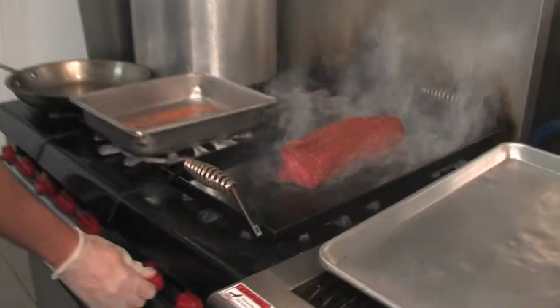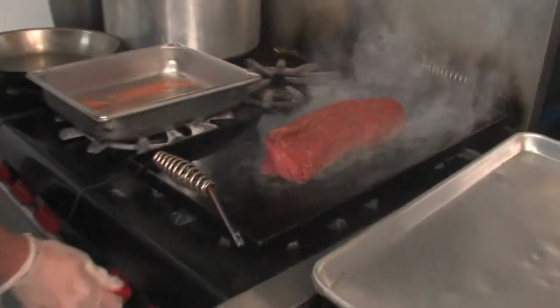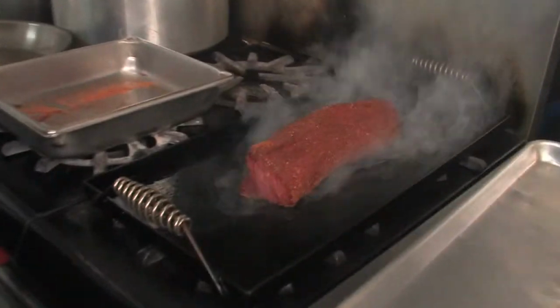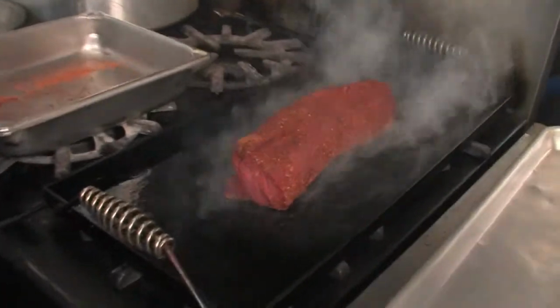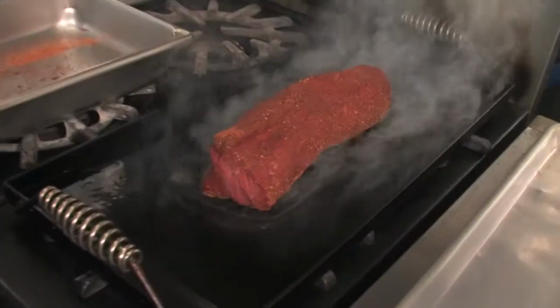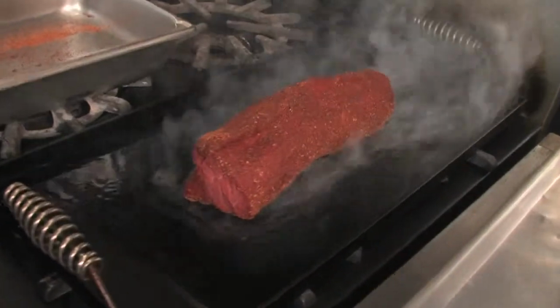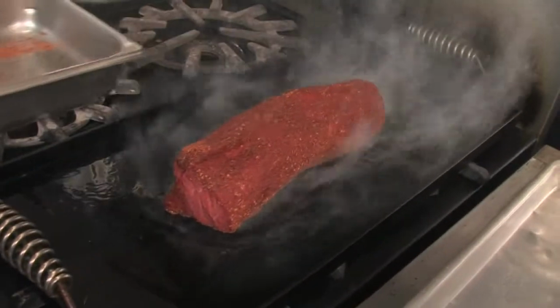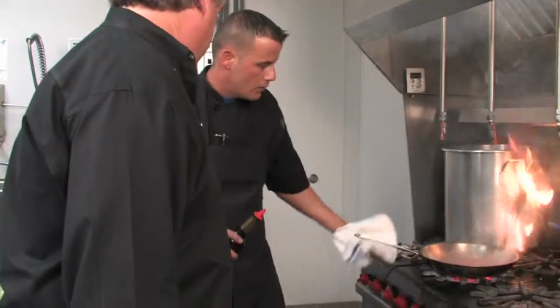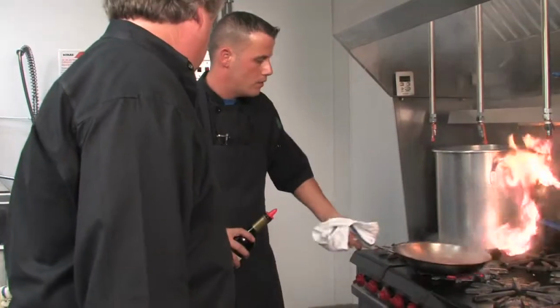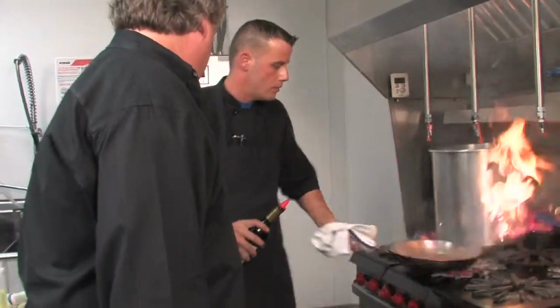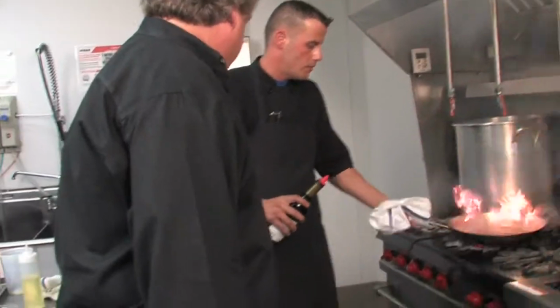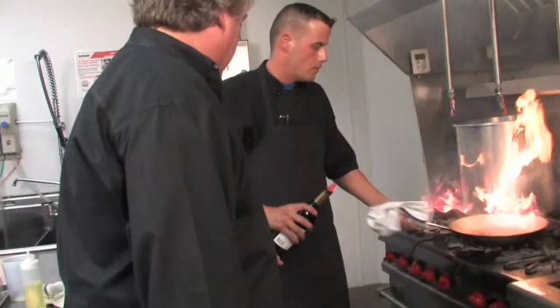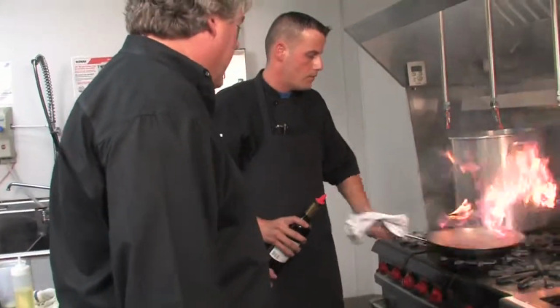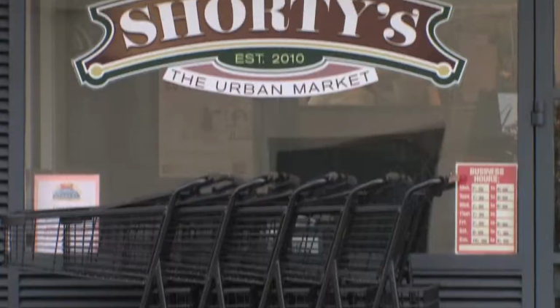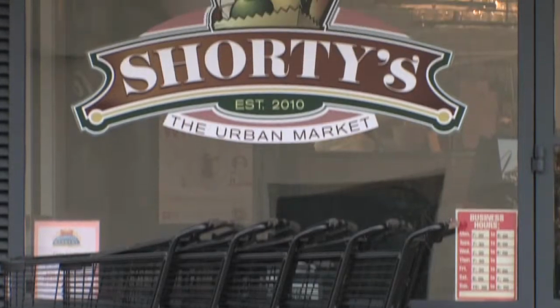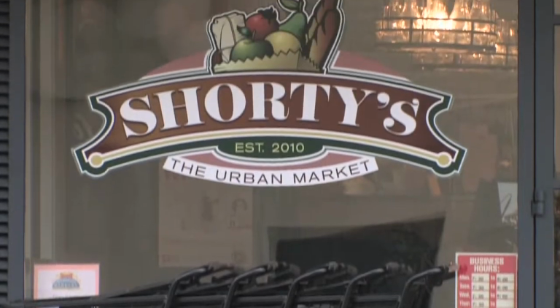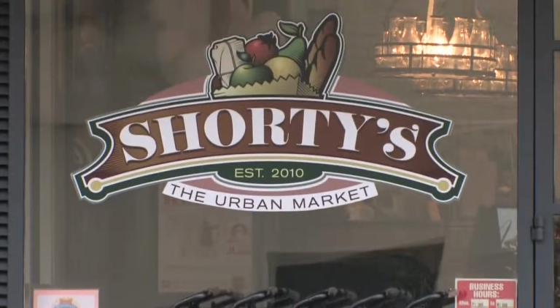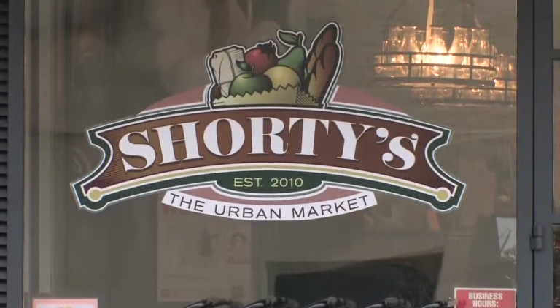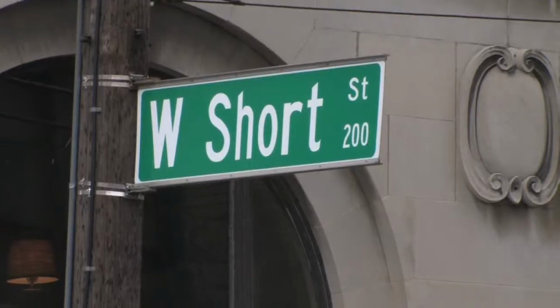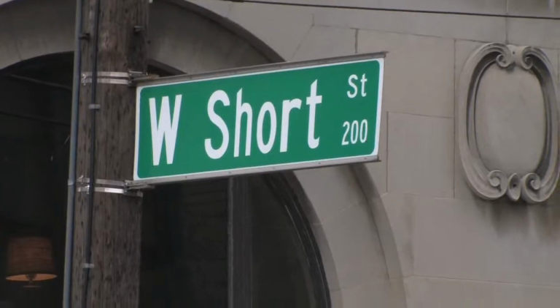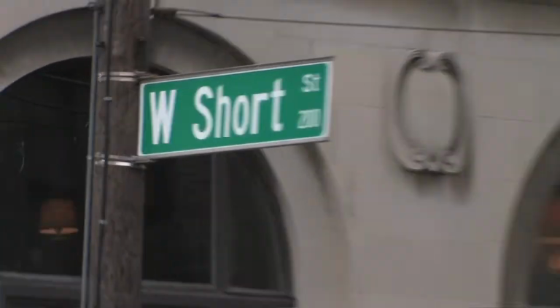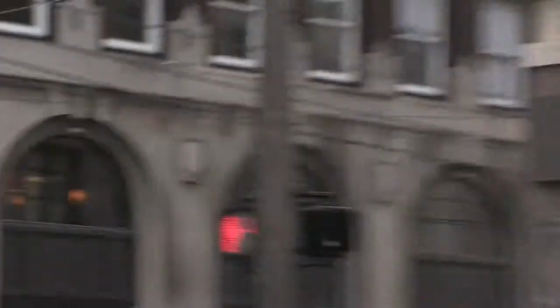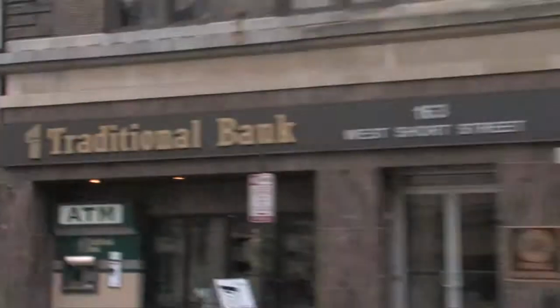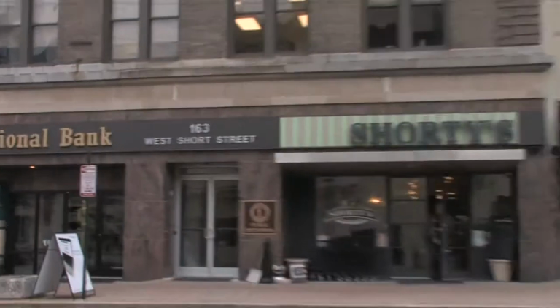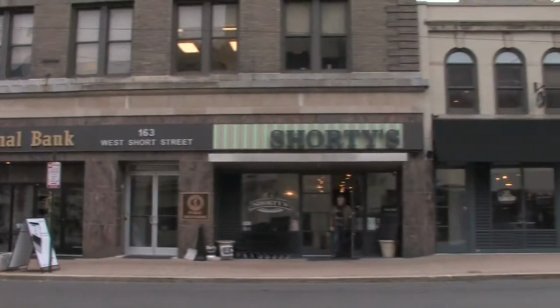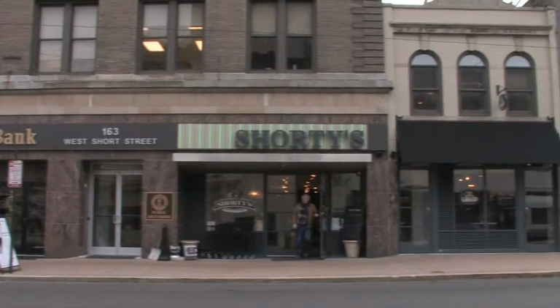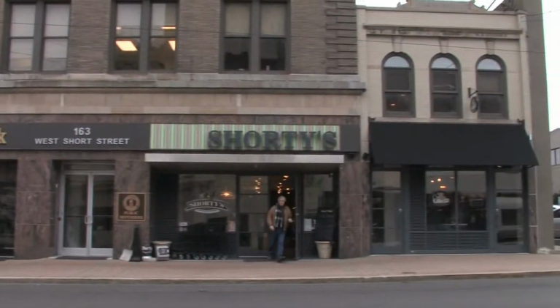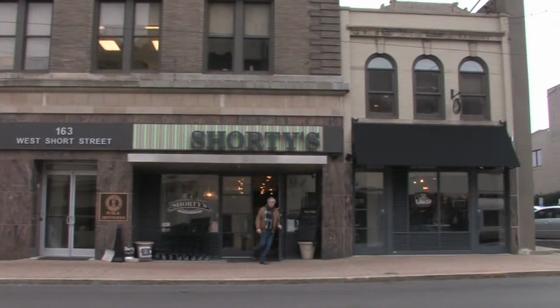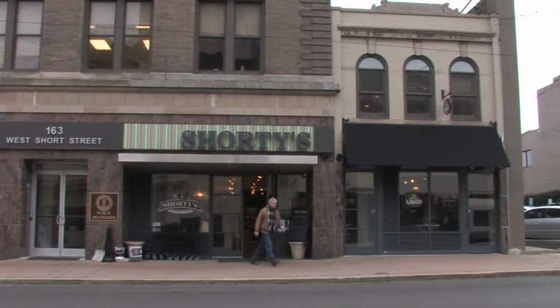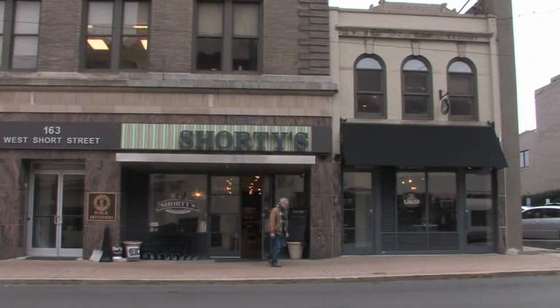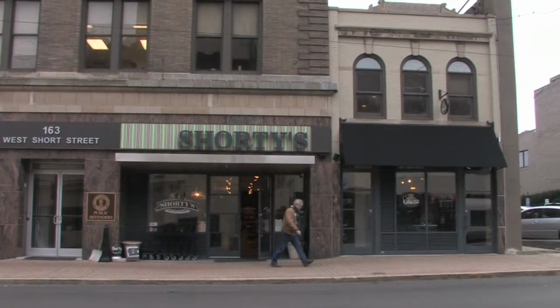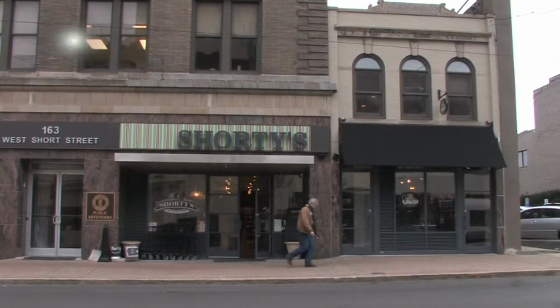We're taking you behind the scenes inside the kitchen at Shorty's, the Urban Market — right now on Secrets of Bluegrass Chefs.